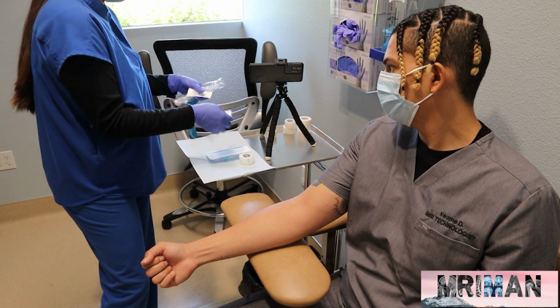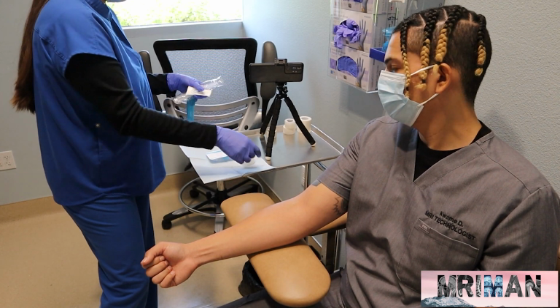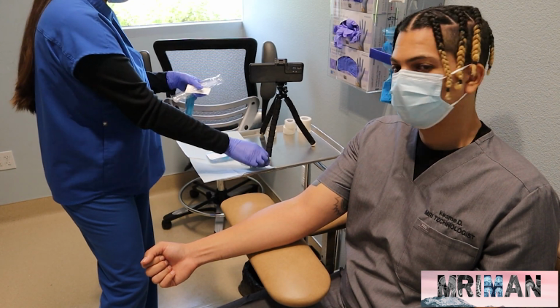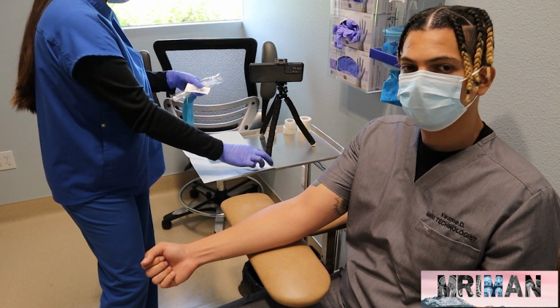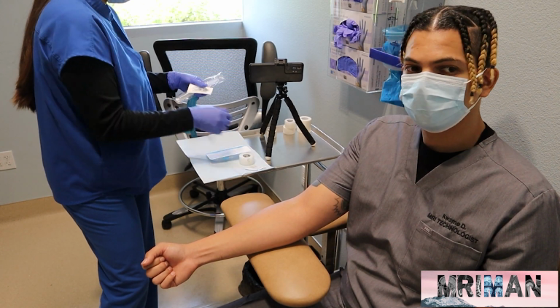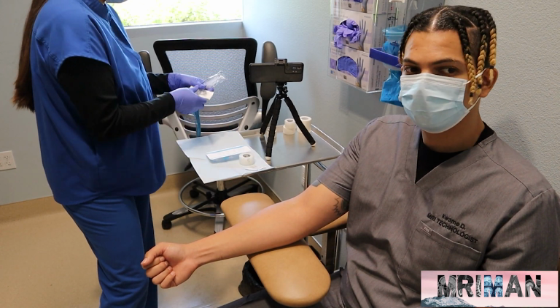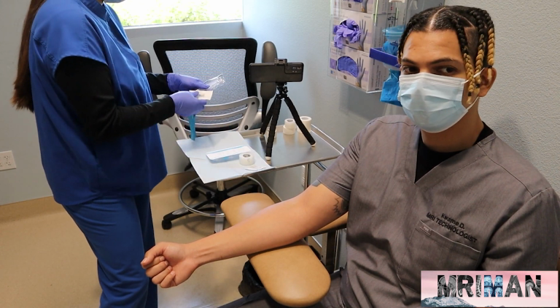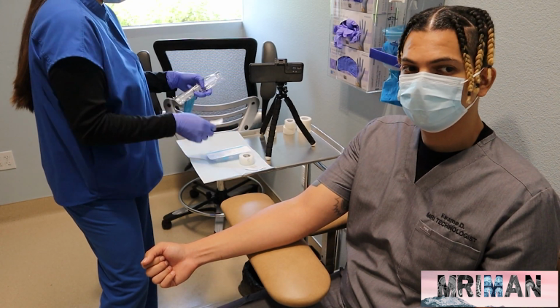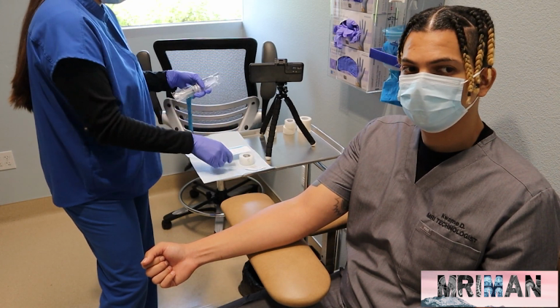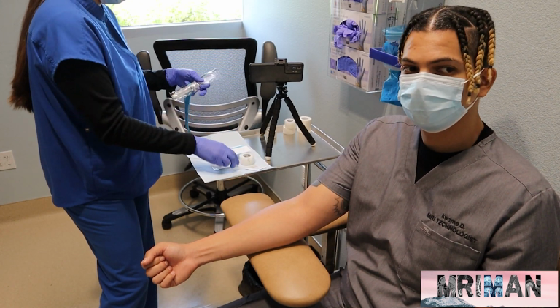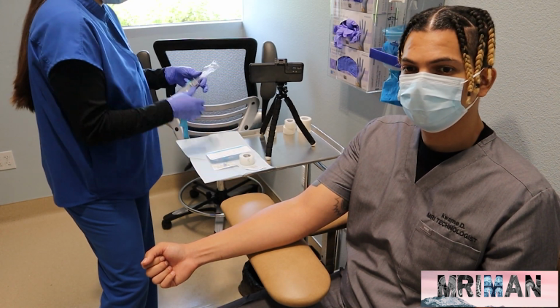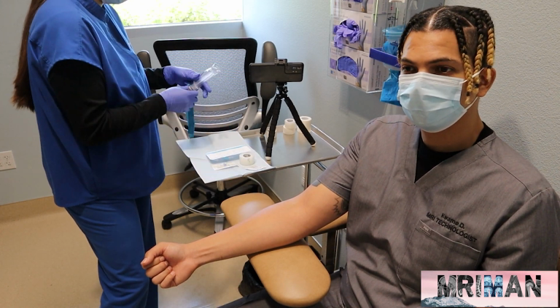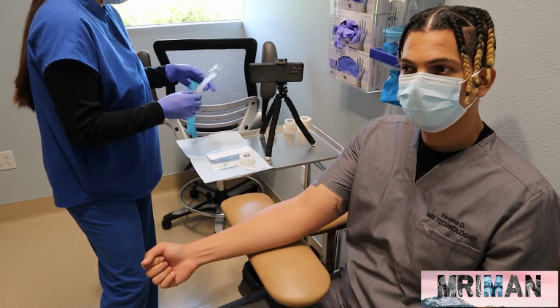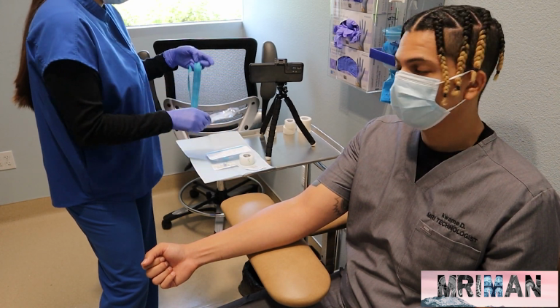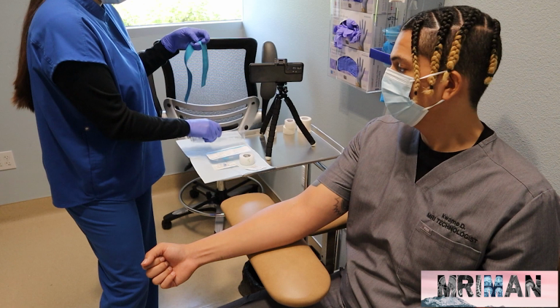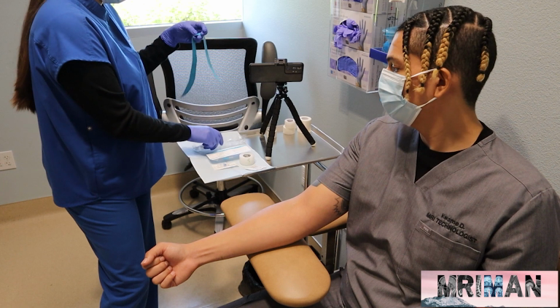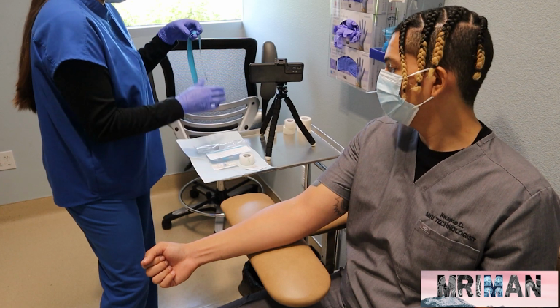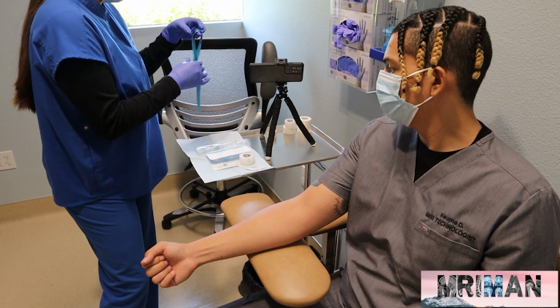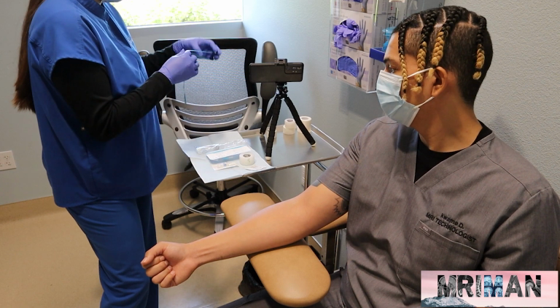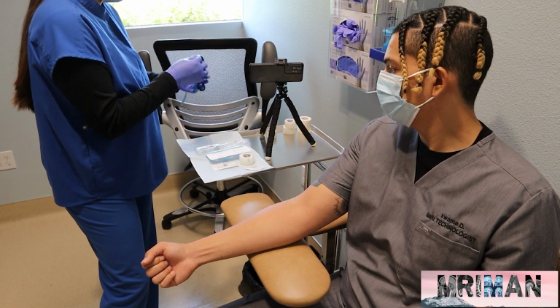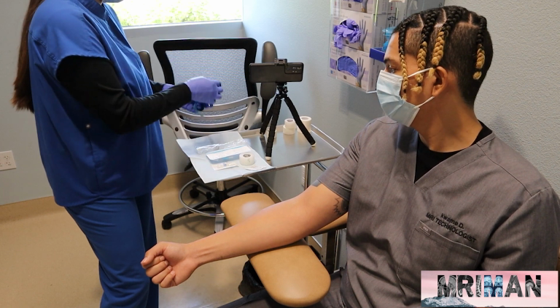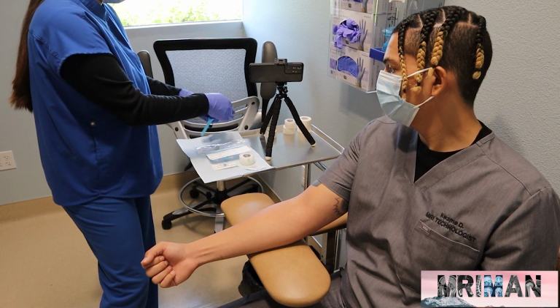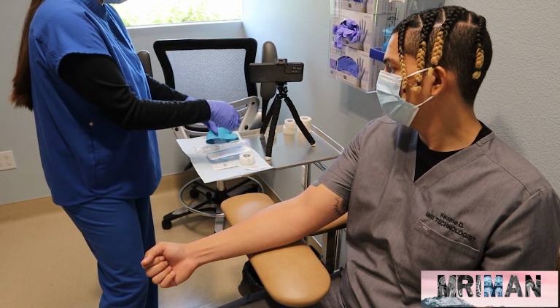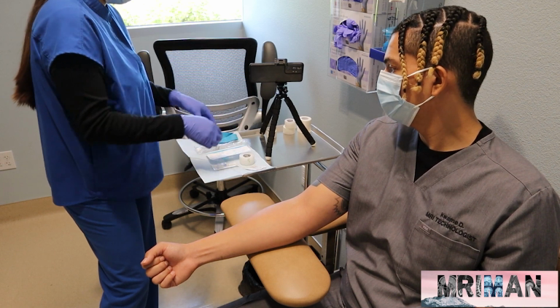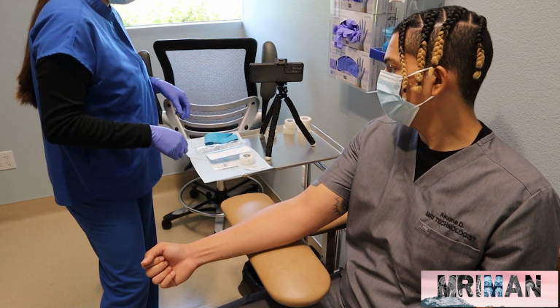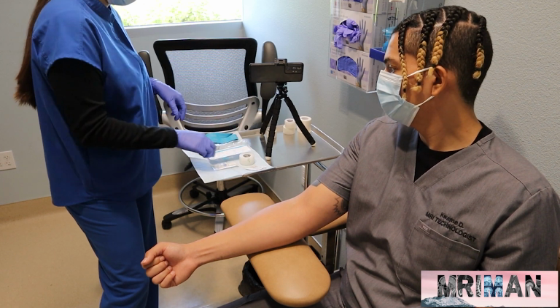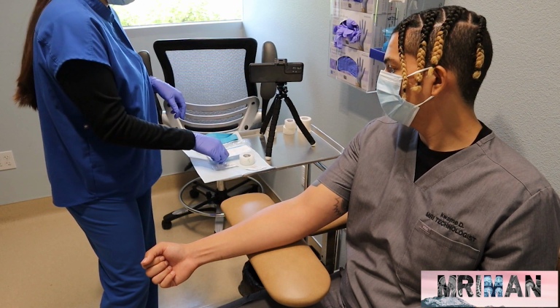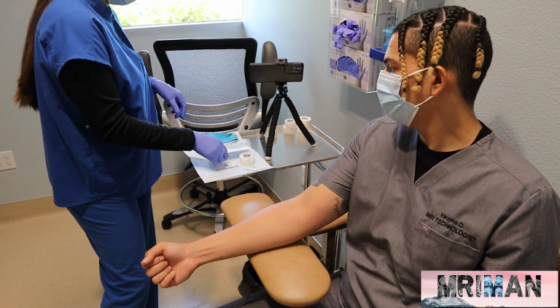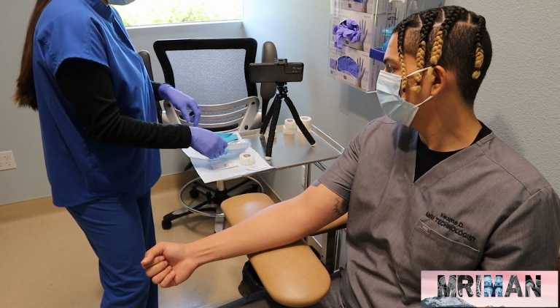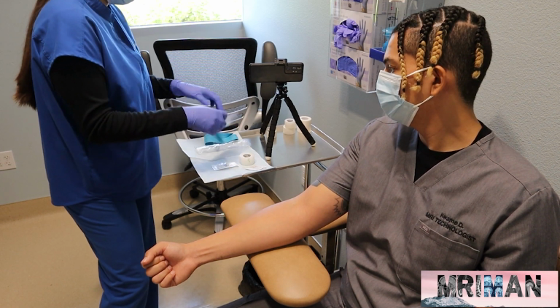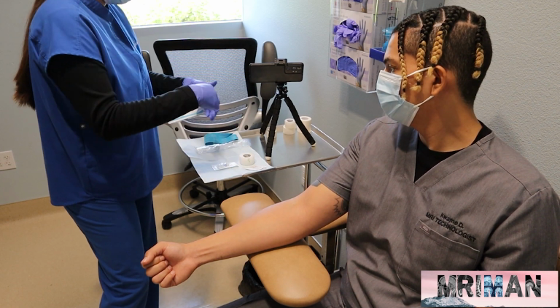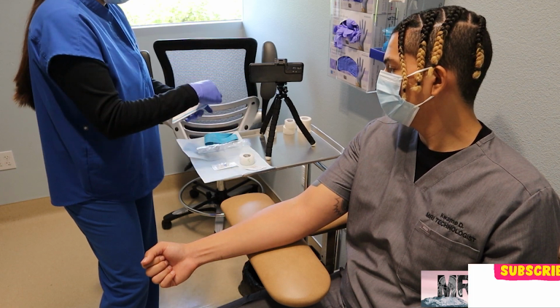In this video, we're going to show you guys how to start an IV. And if you're new here, don't forget to like and subscribe.